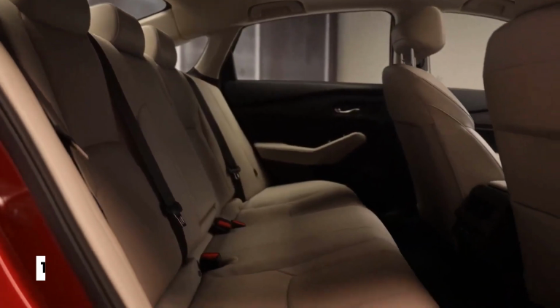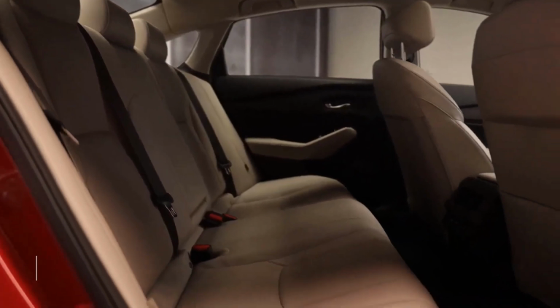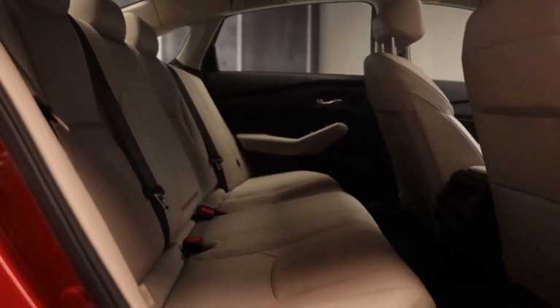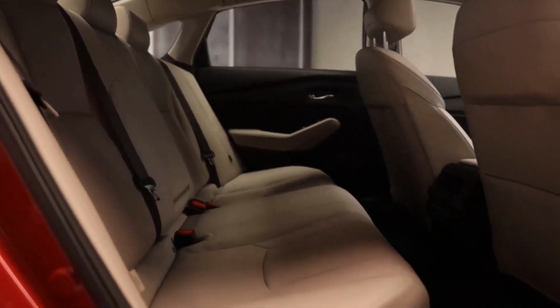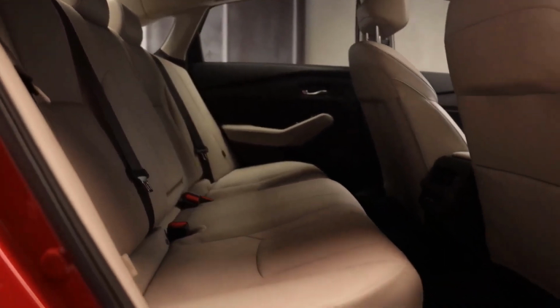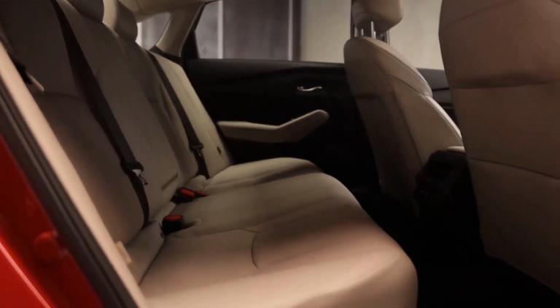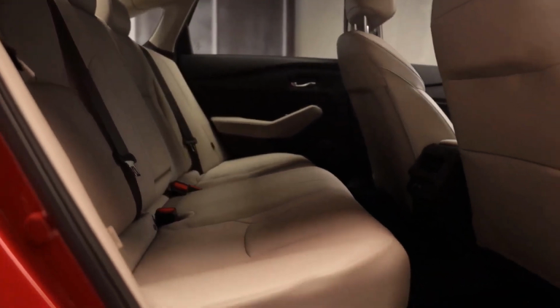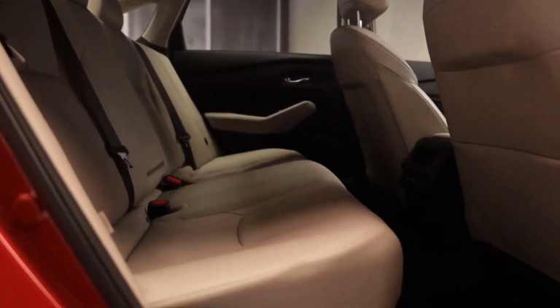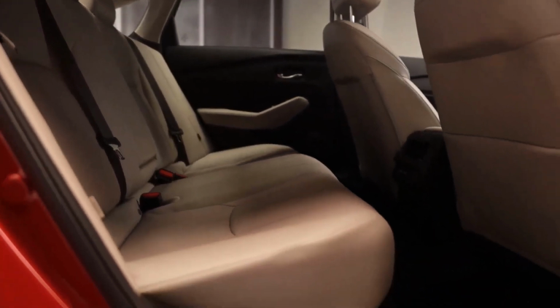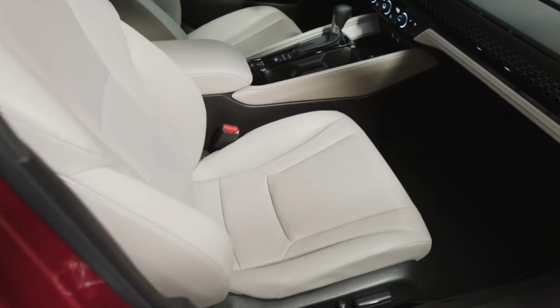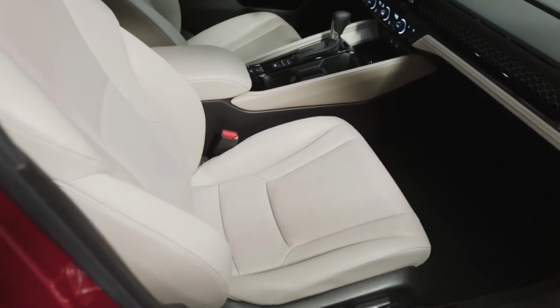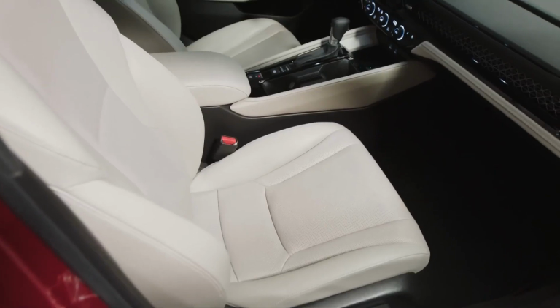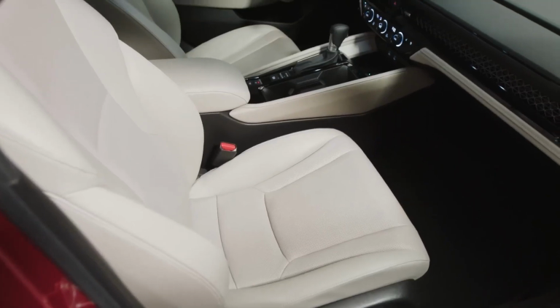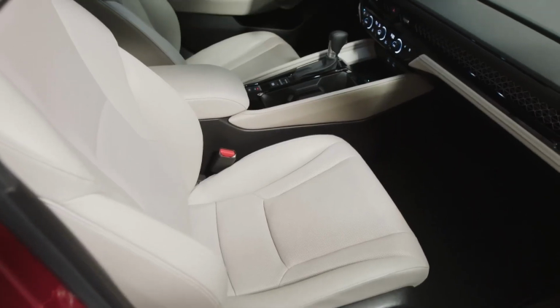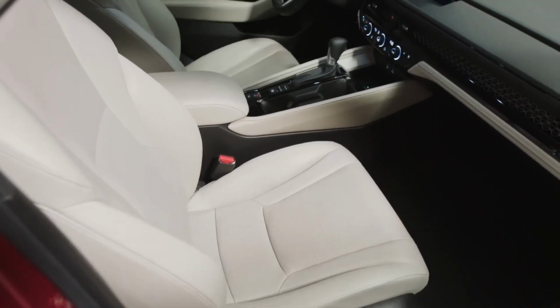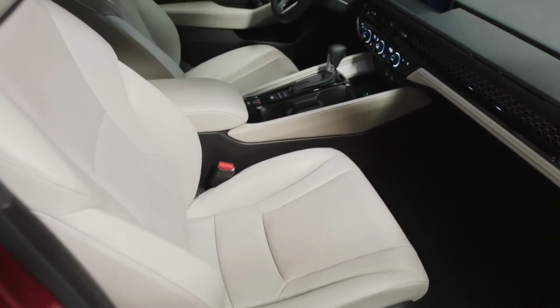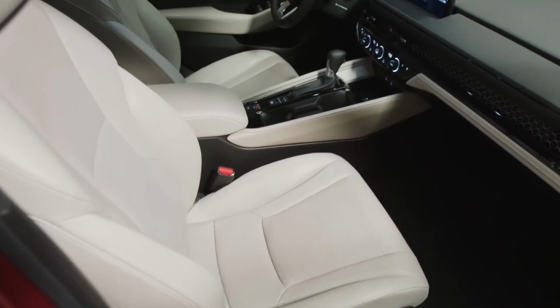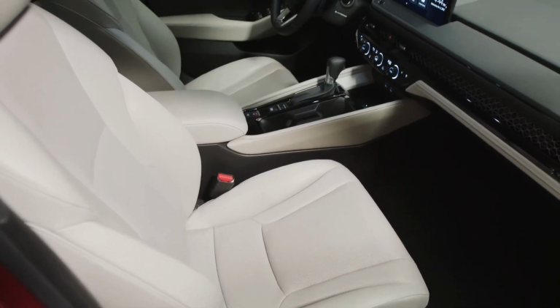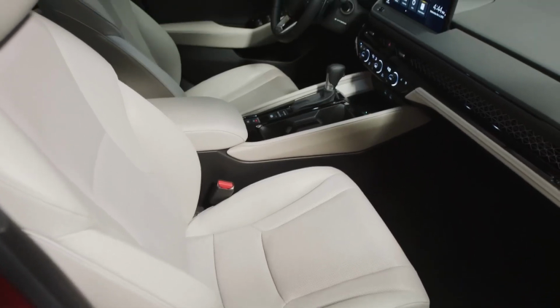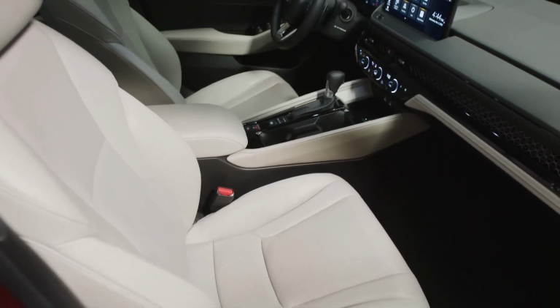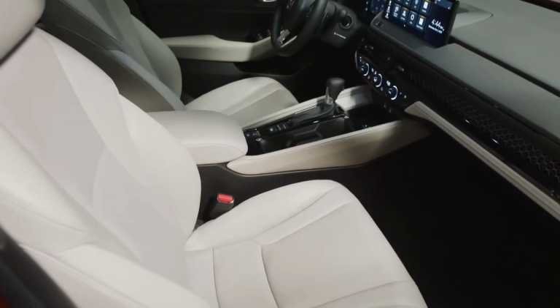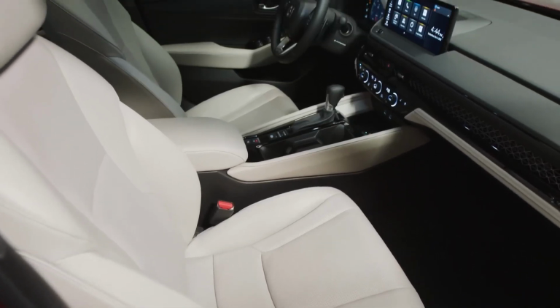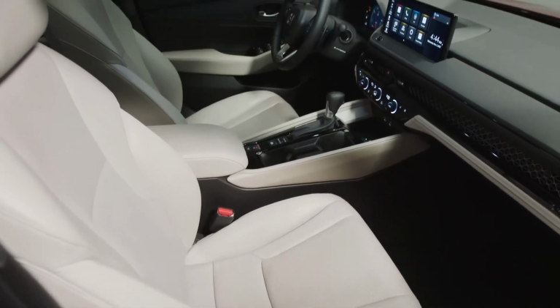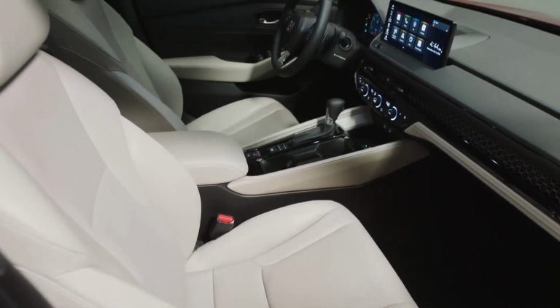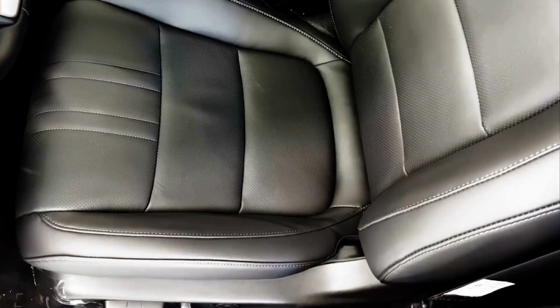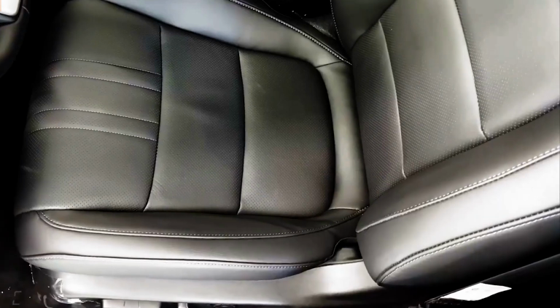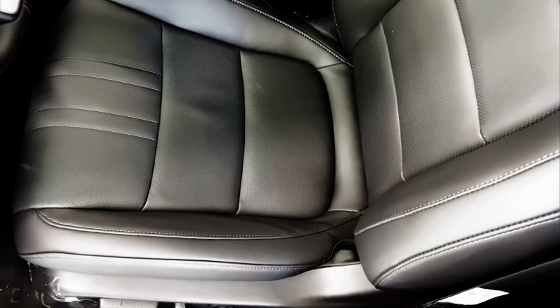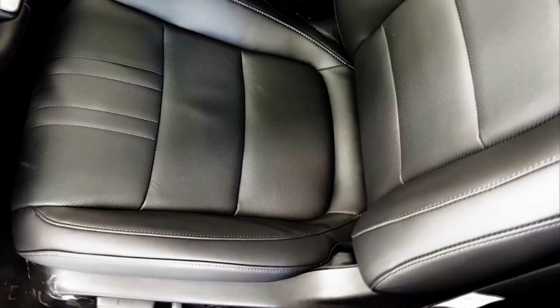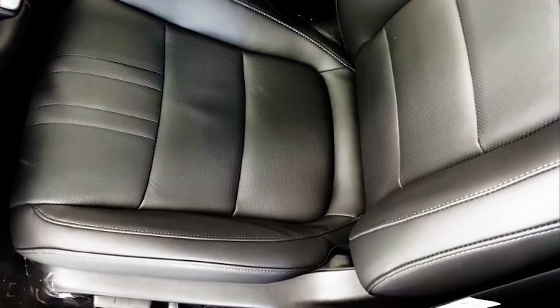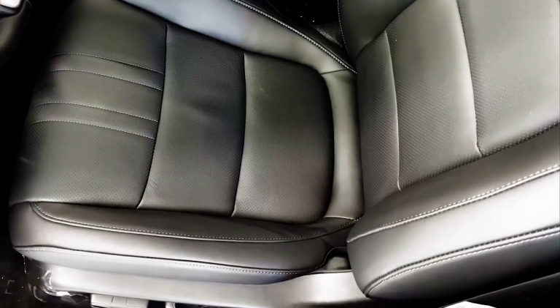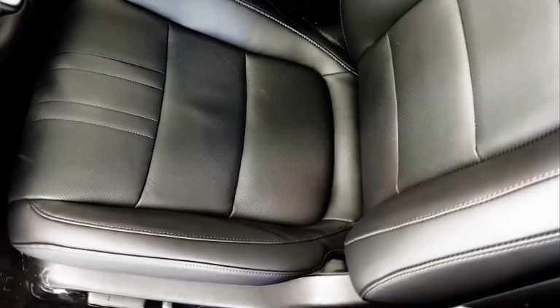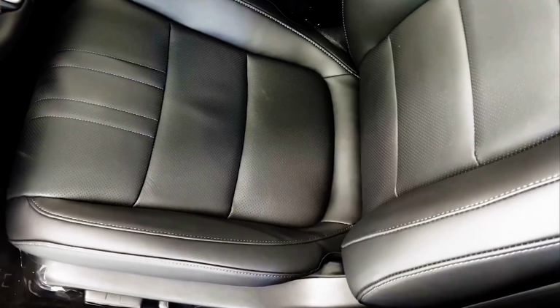While LX, EX, and Sport trims come with cloth upholstery, all others come with leather.